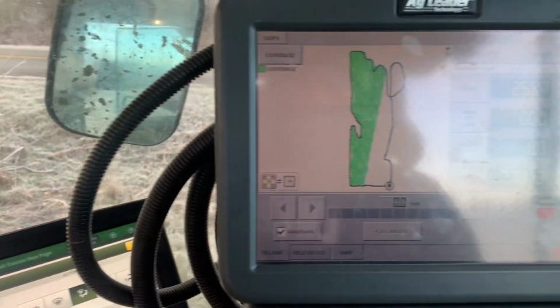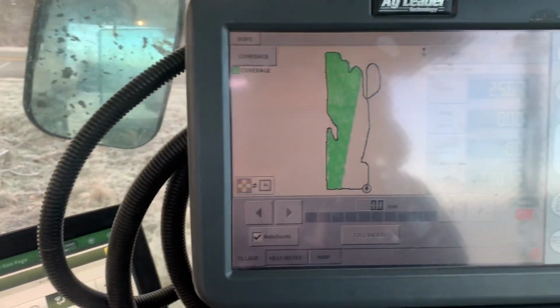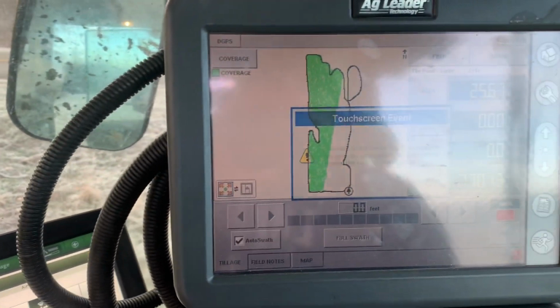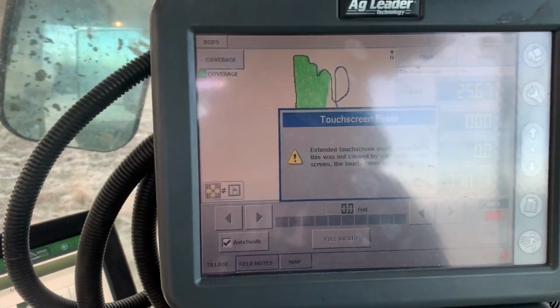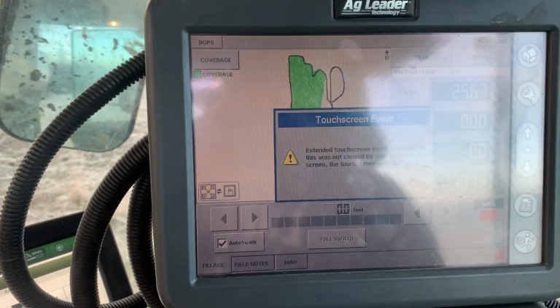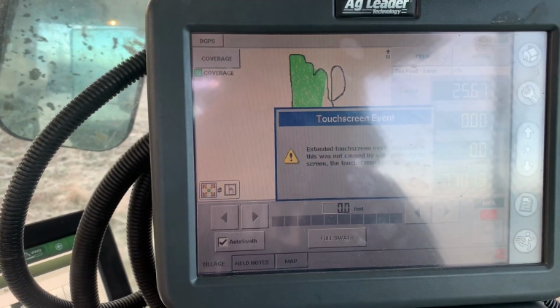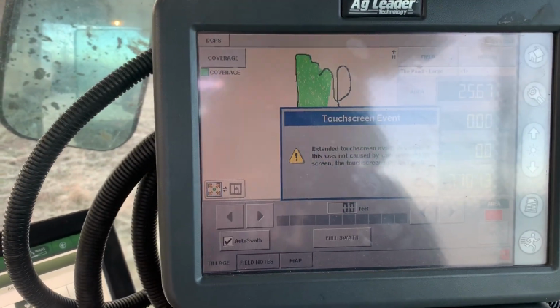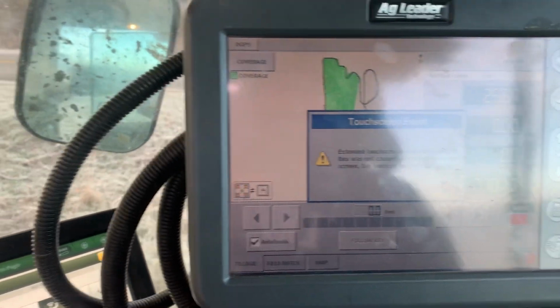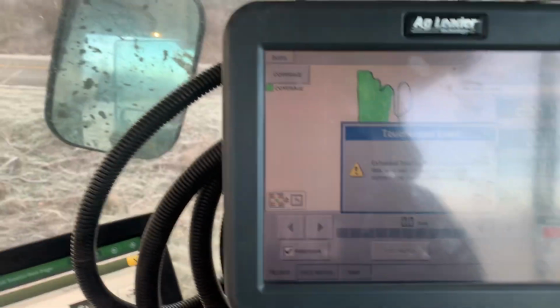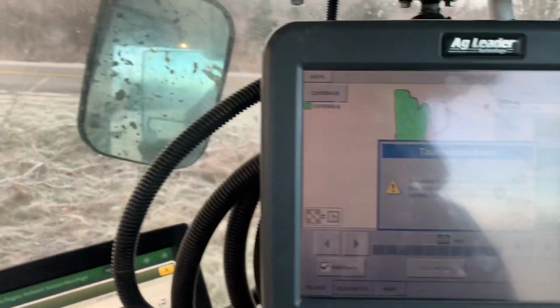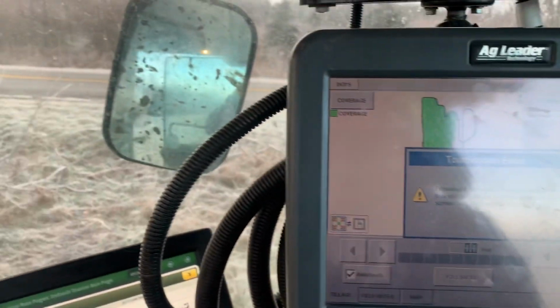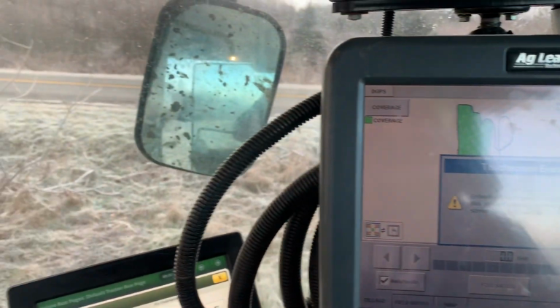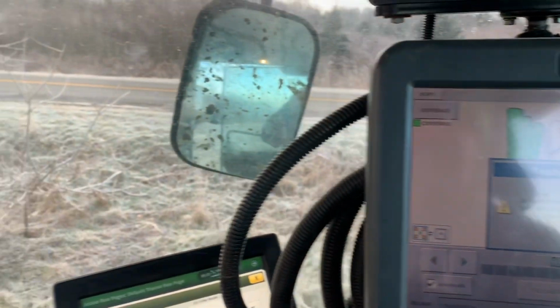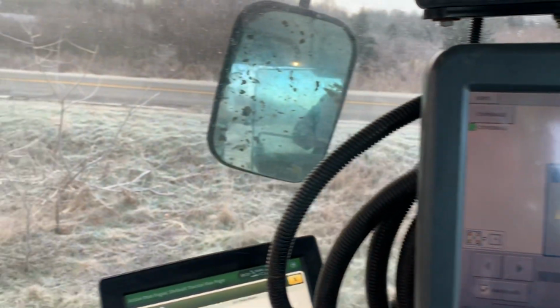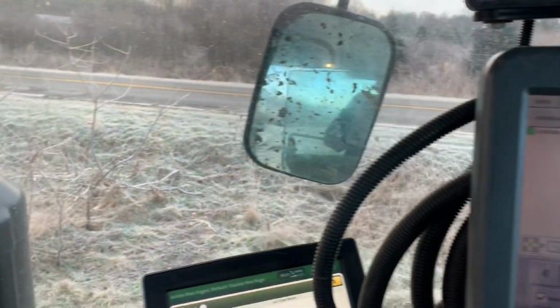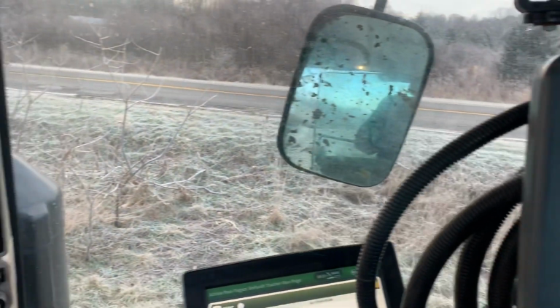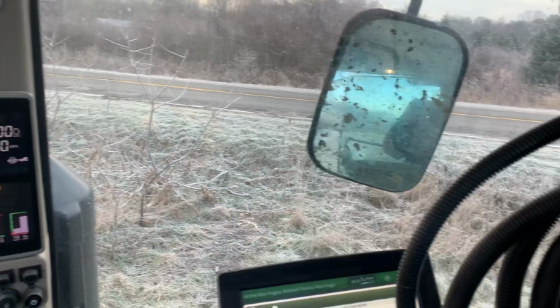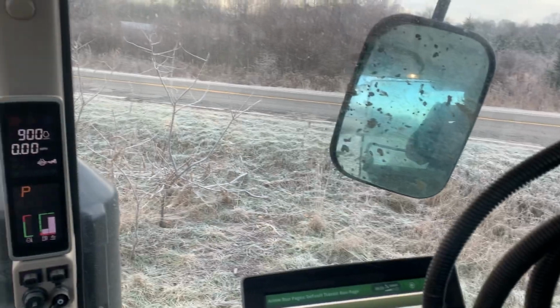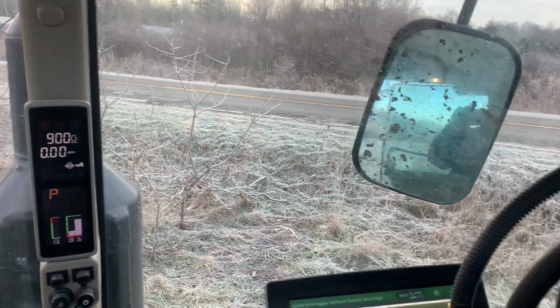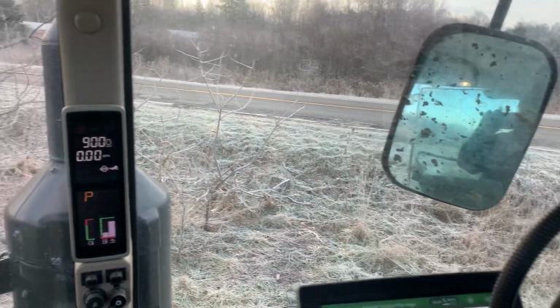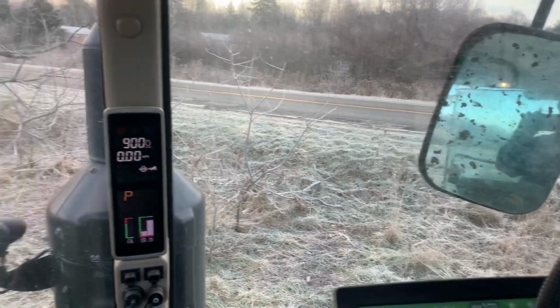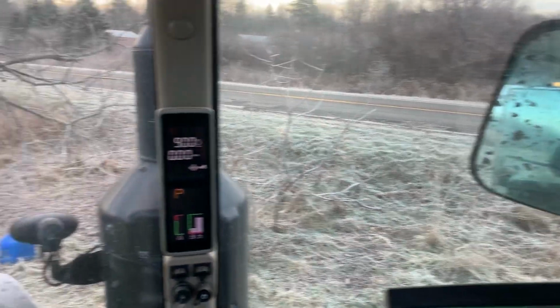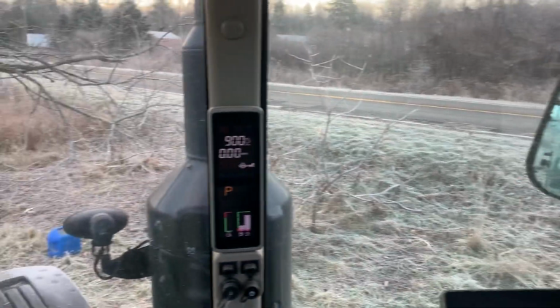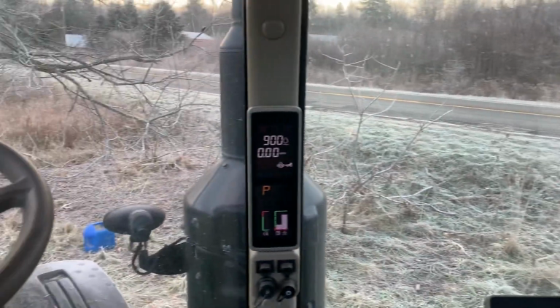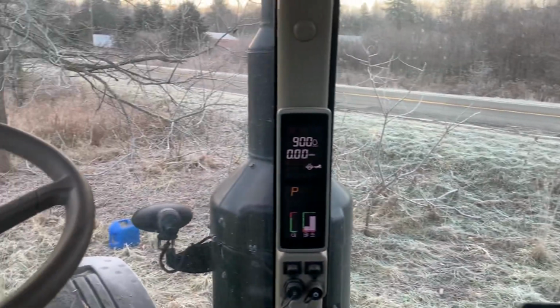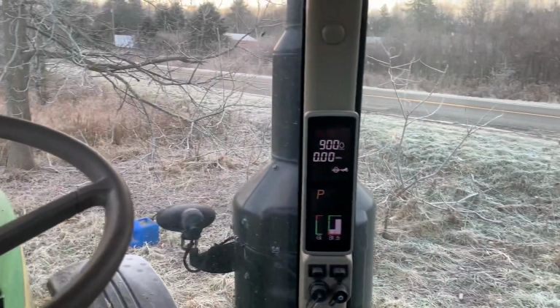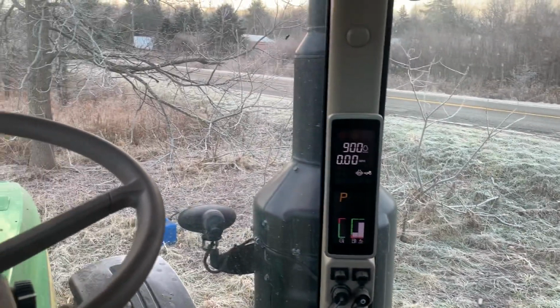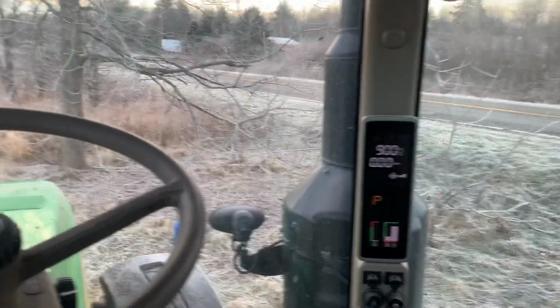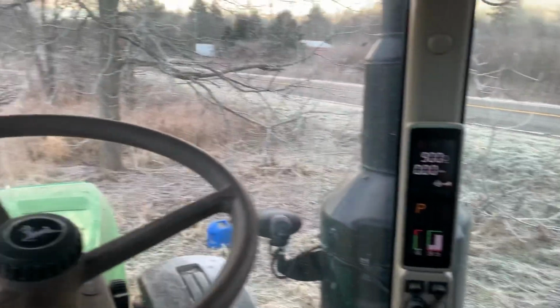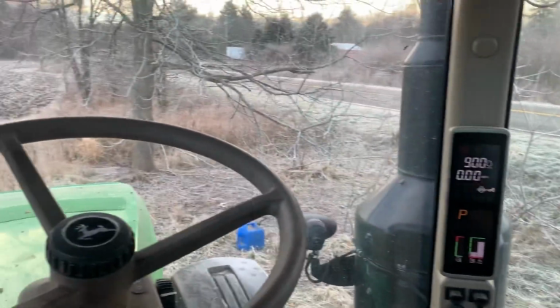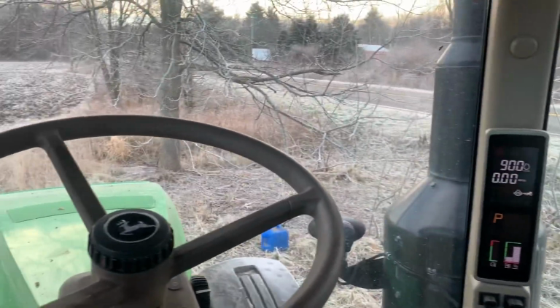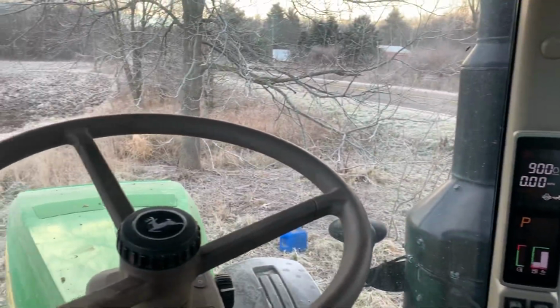Let's see what we got. I've been on the field so far.